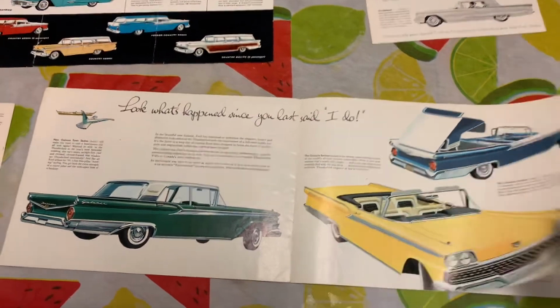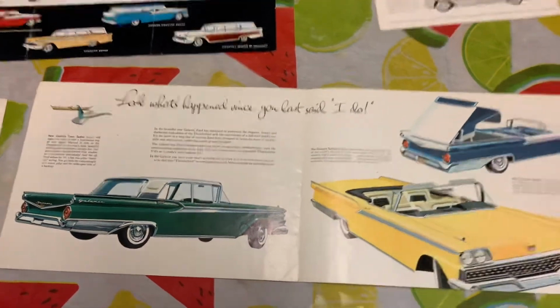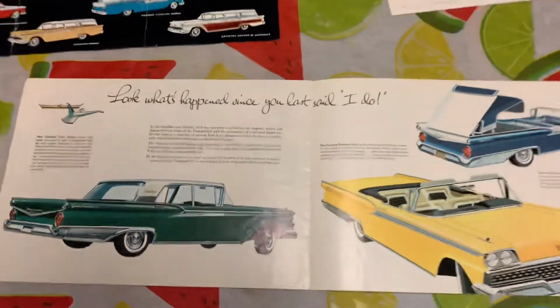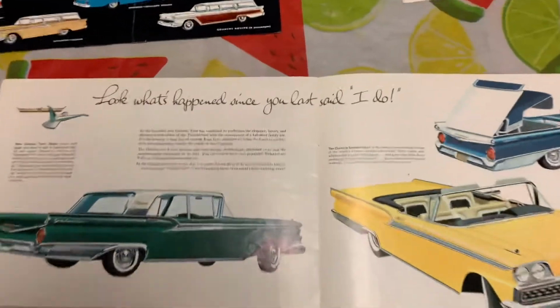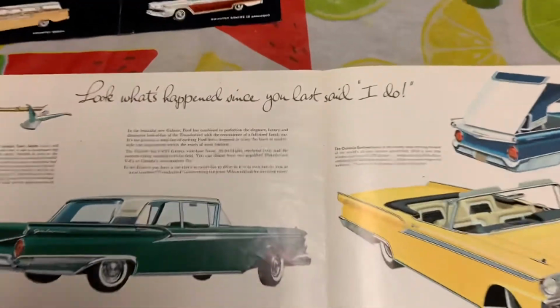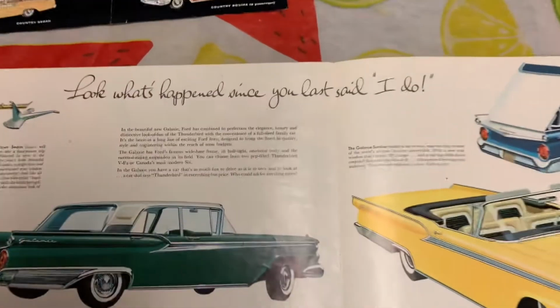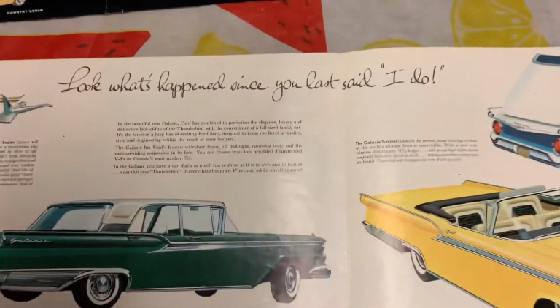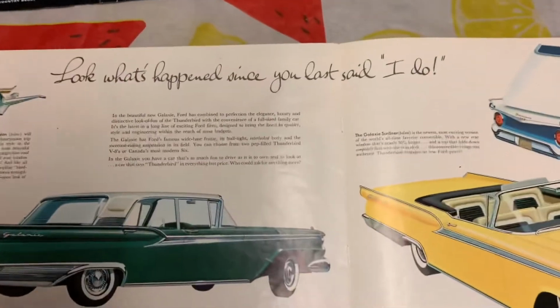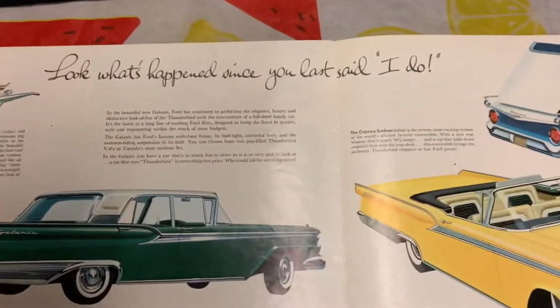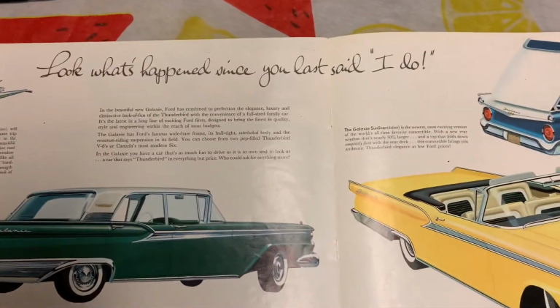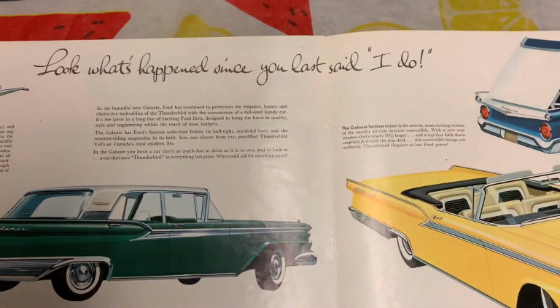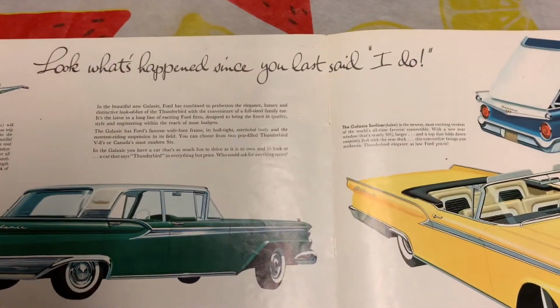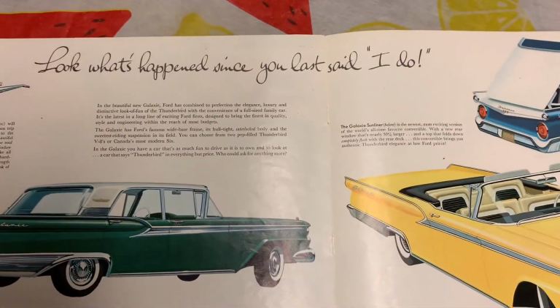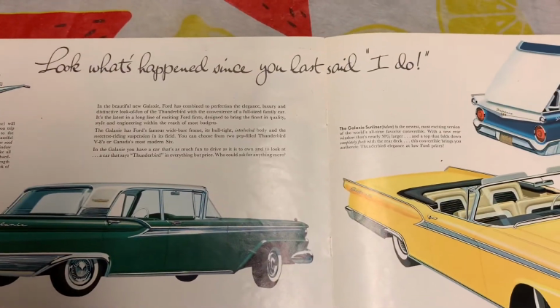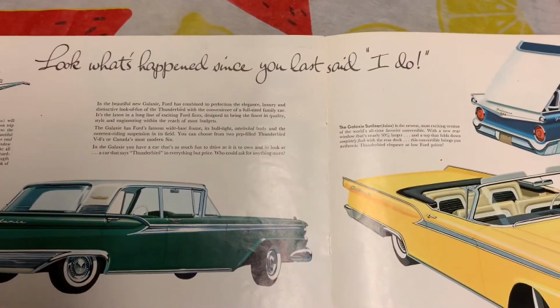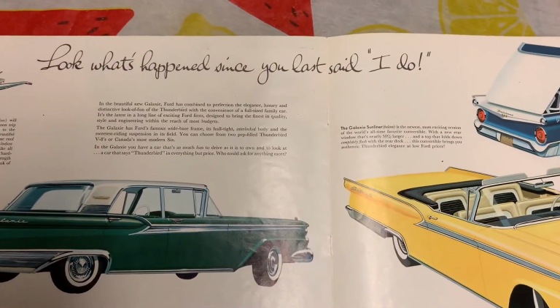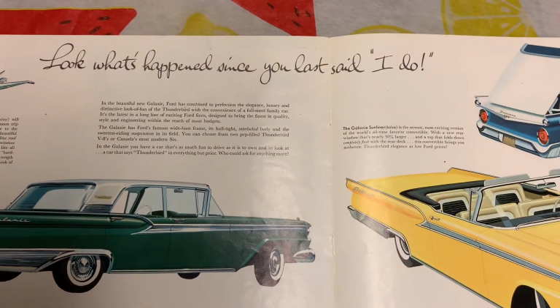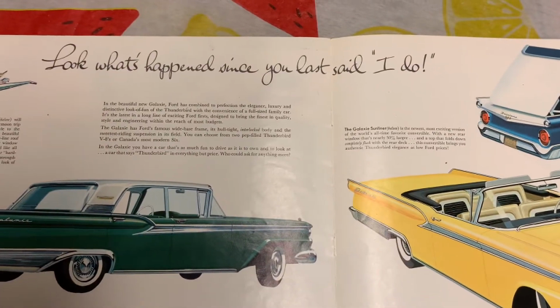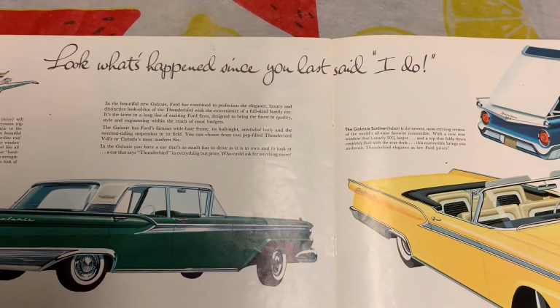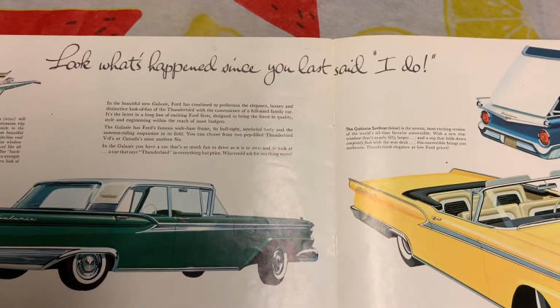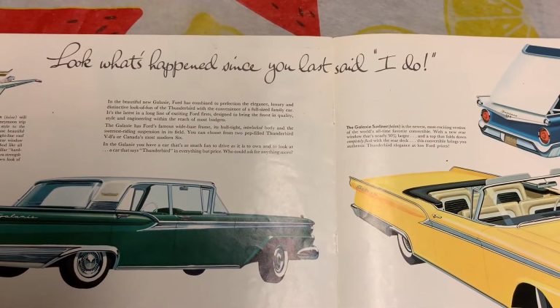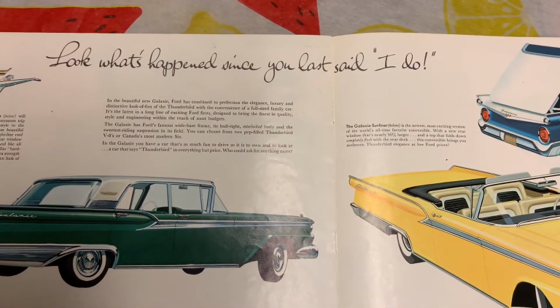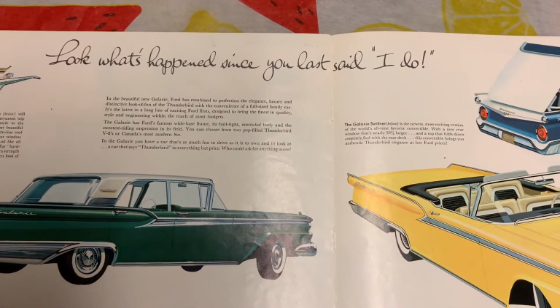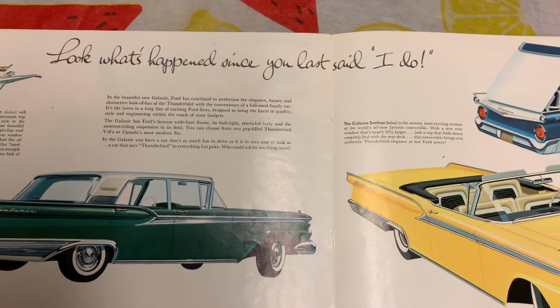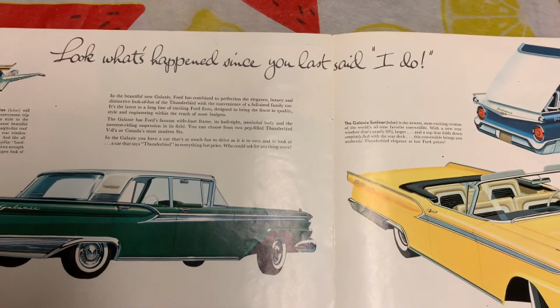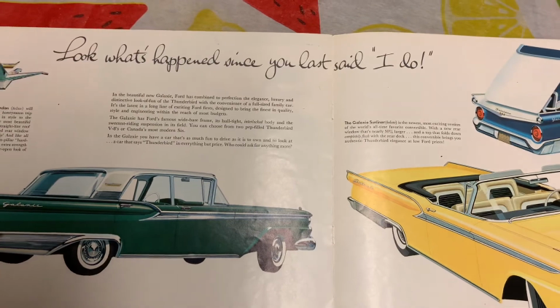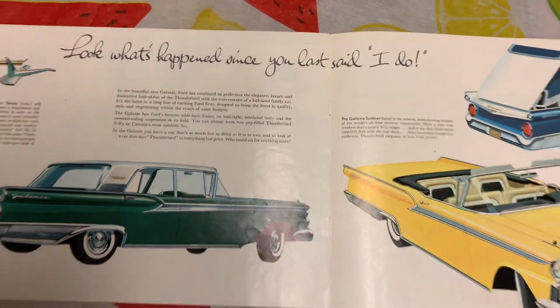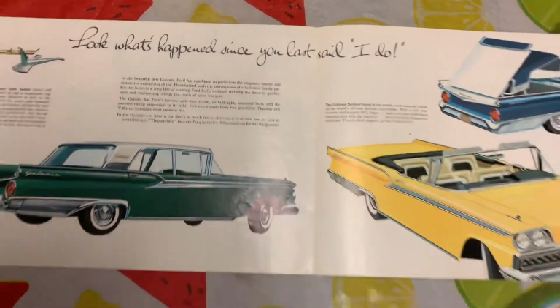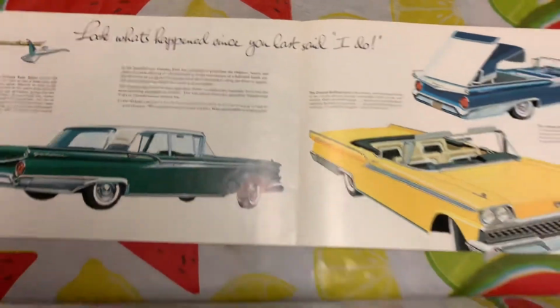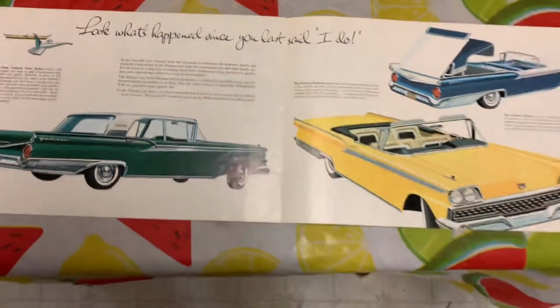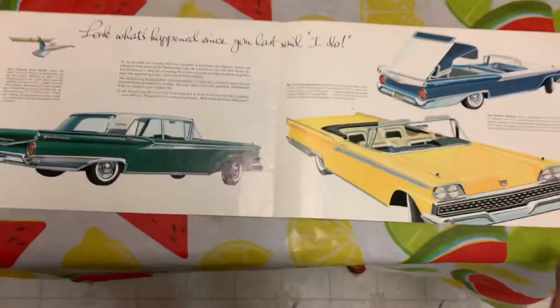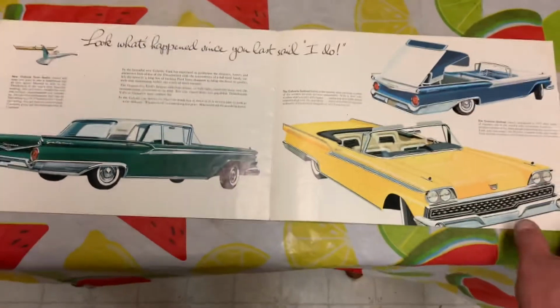It says 'Look what's happened since you last said I do.' That's kind of neat.